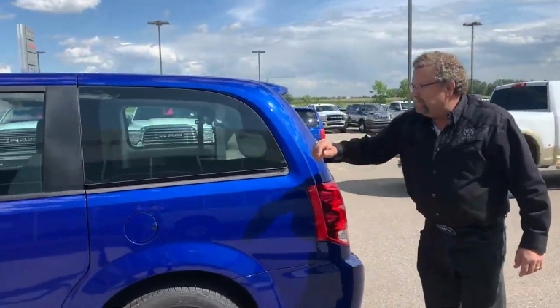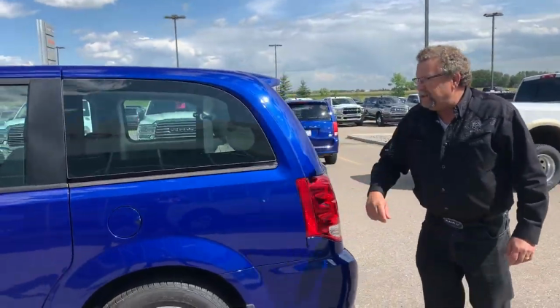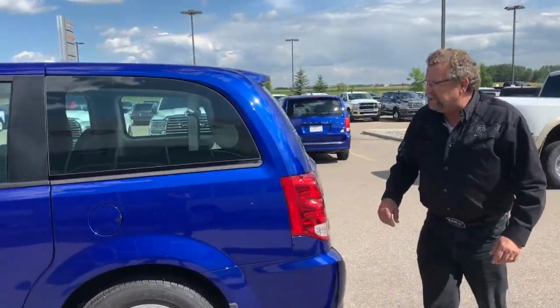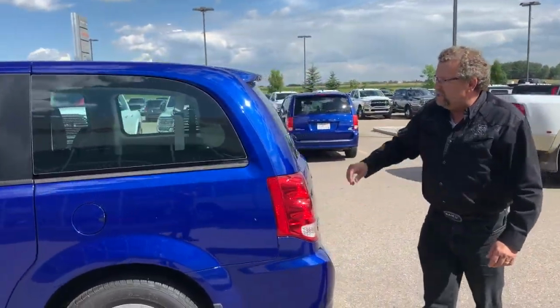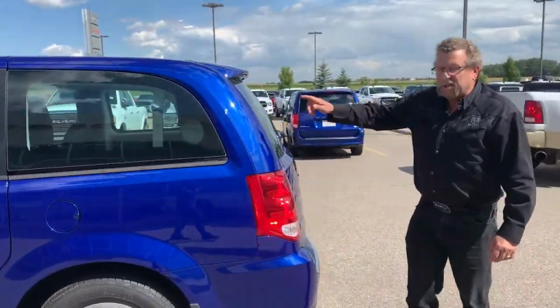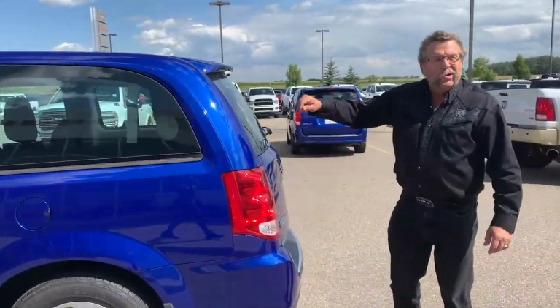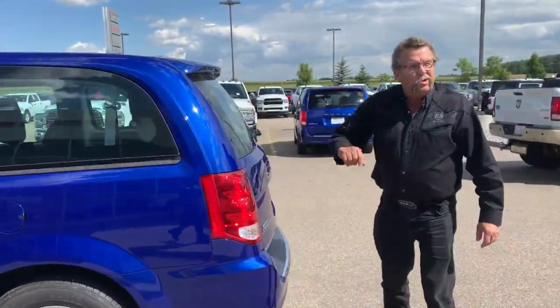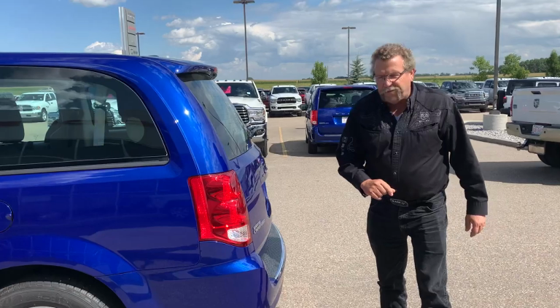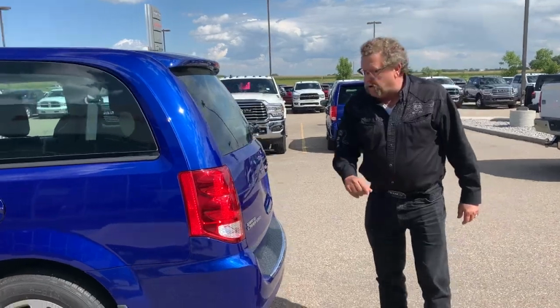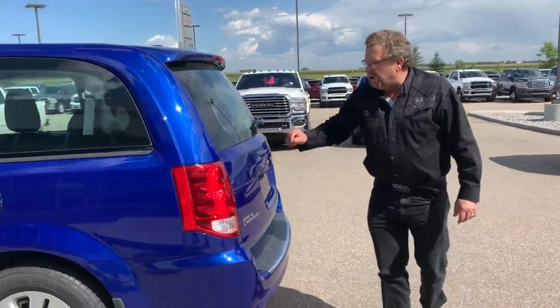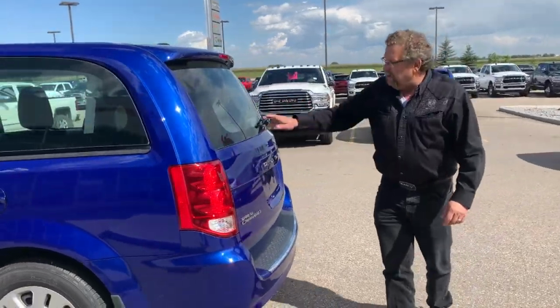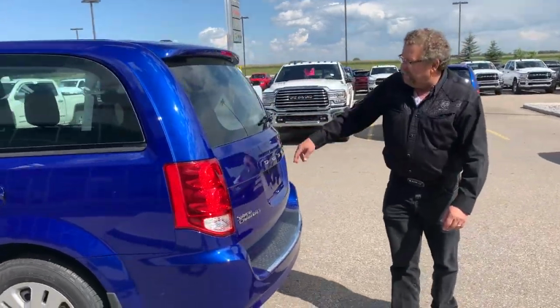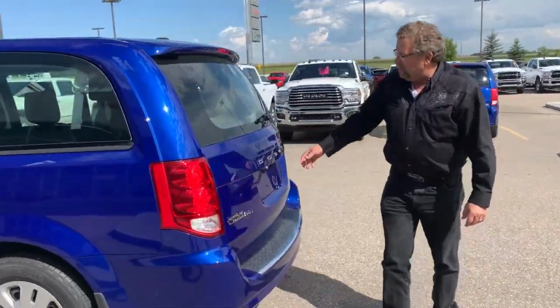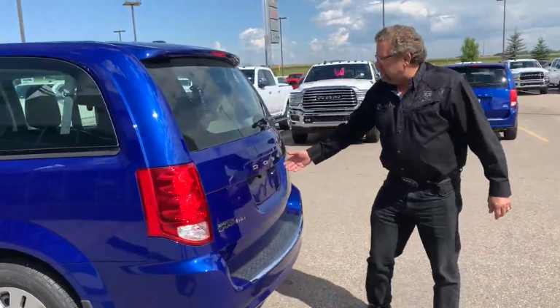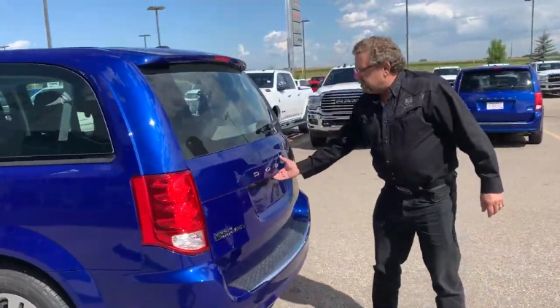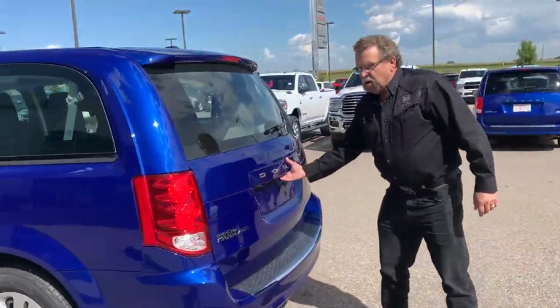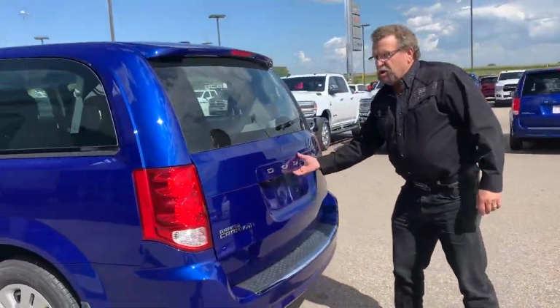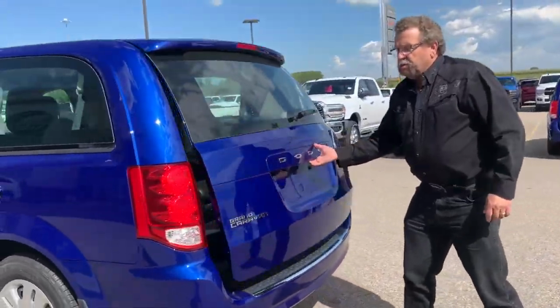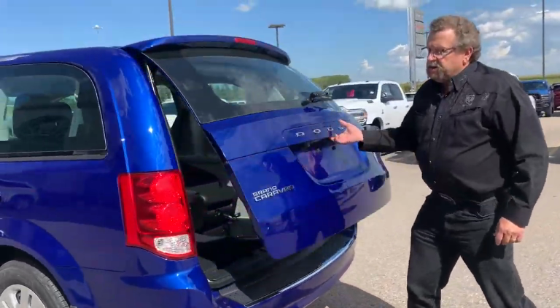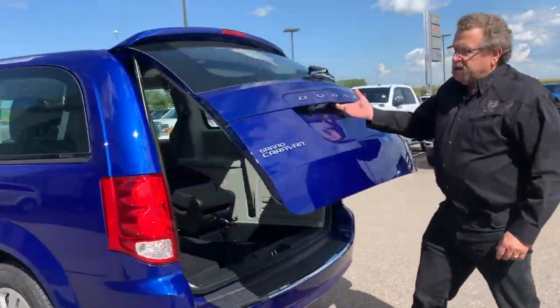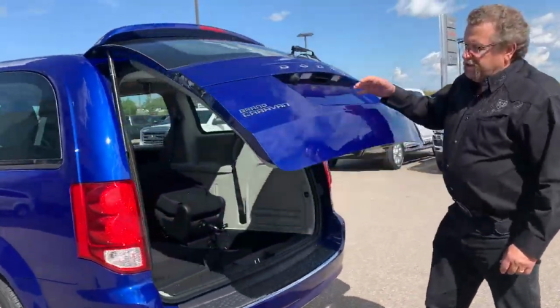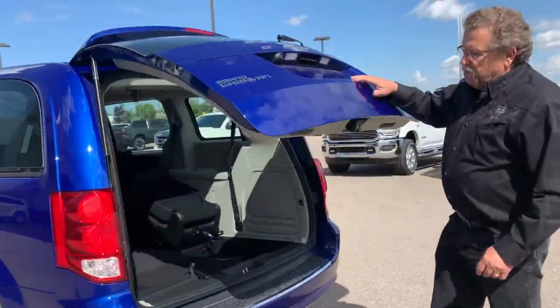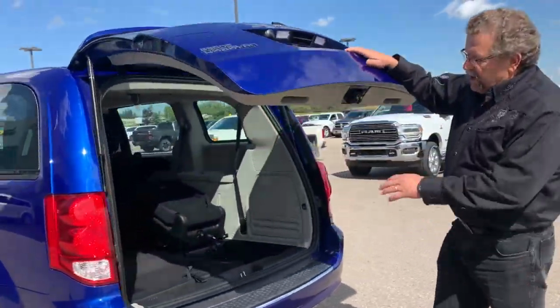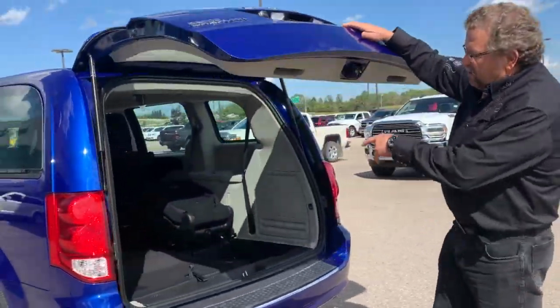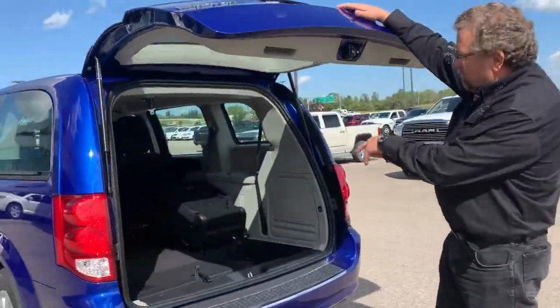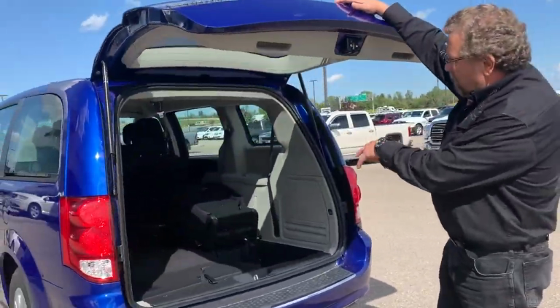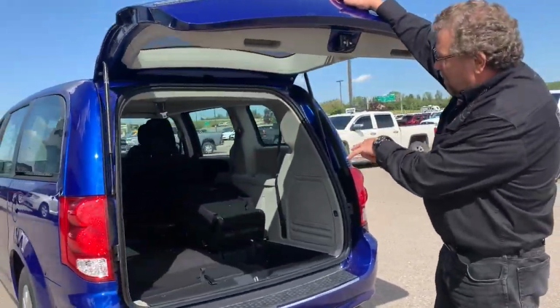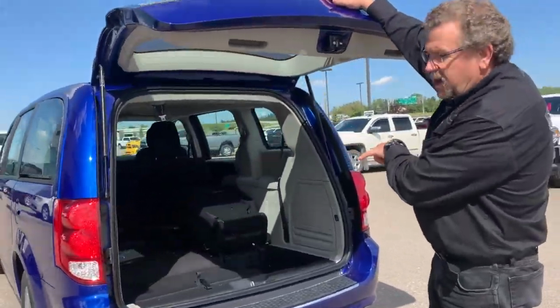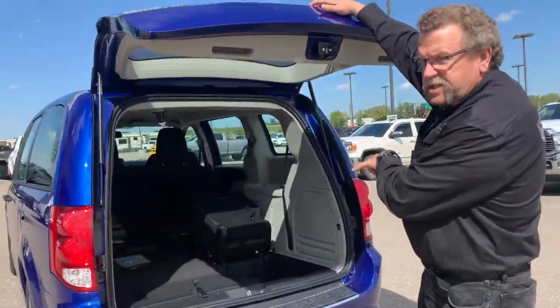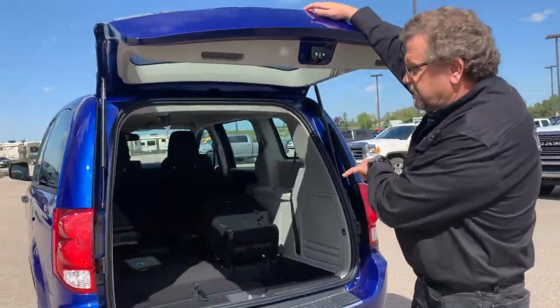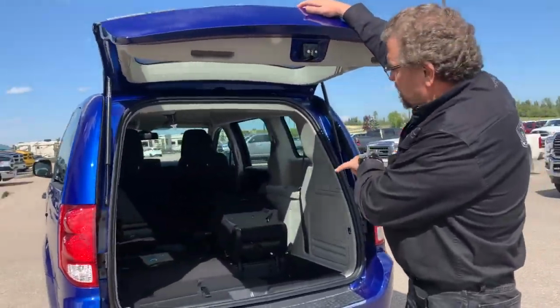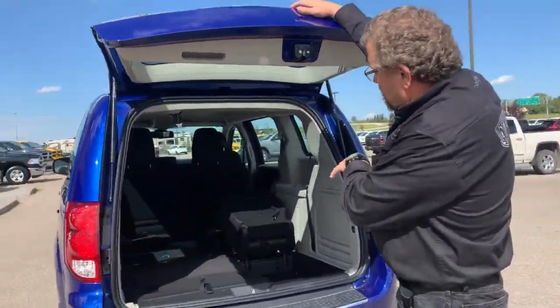The bench seats don't go on the floor, but the full Stow 'n Go rear seats fold down, as you can see there.